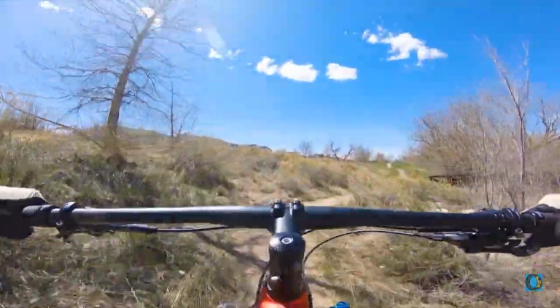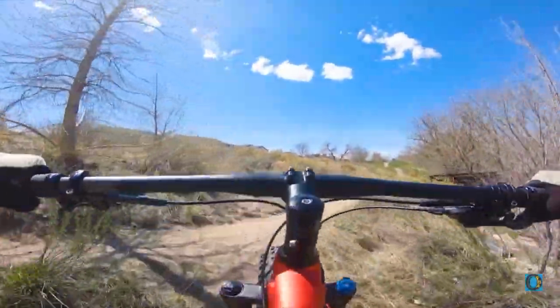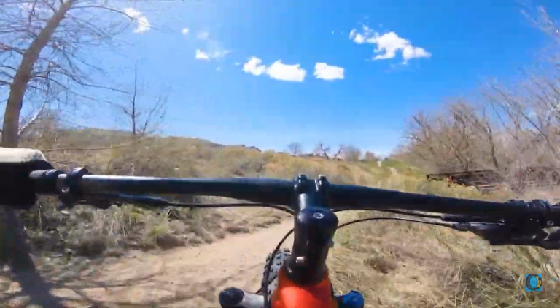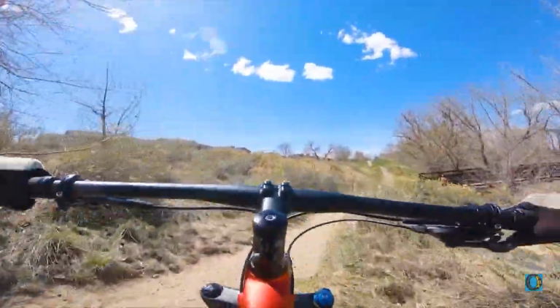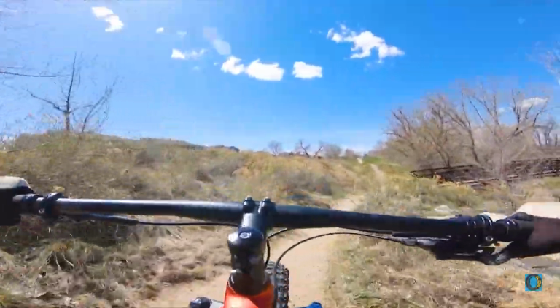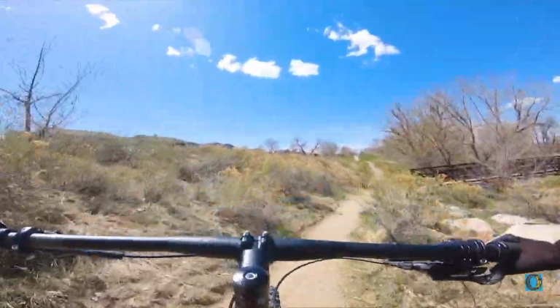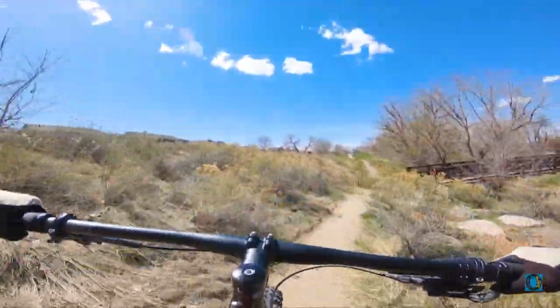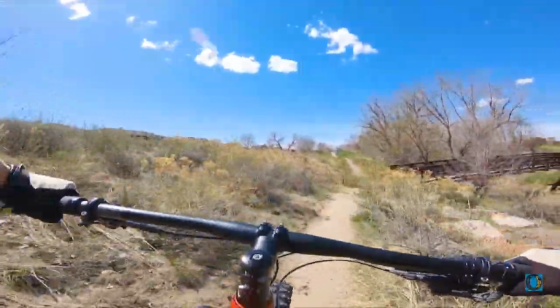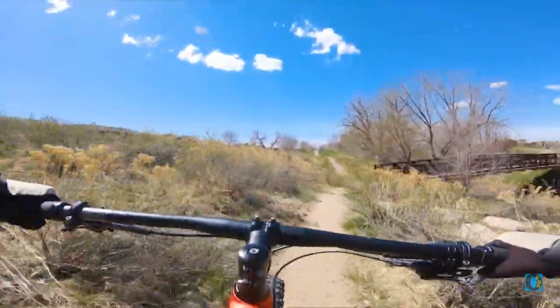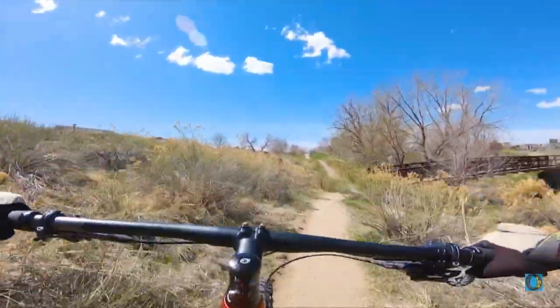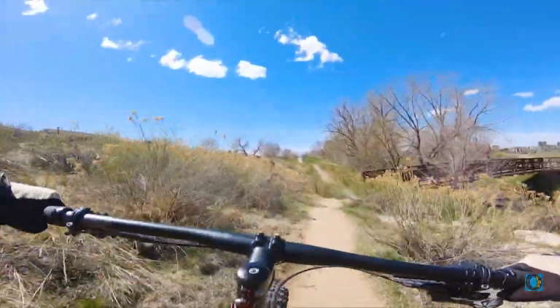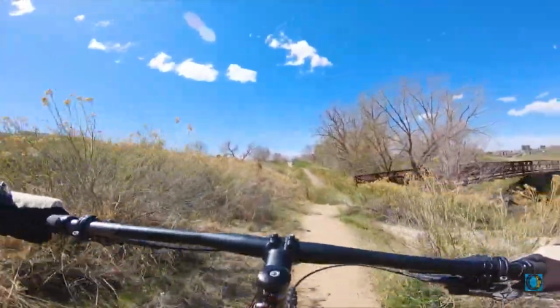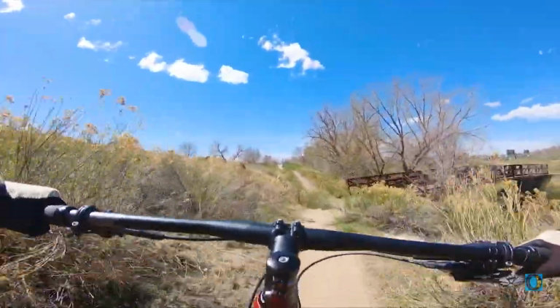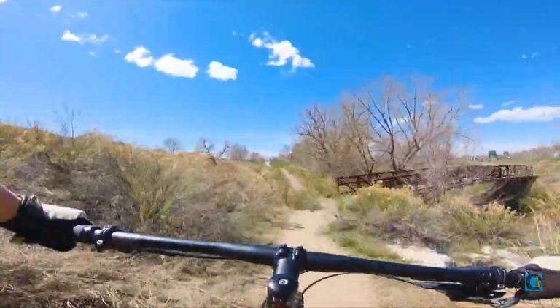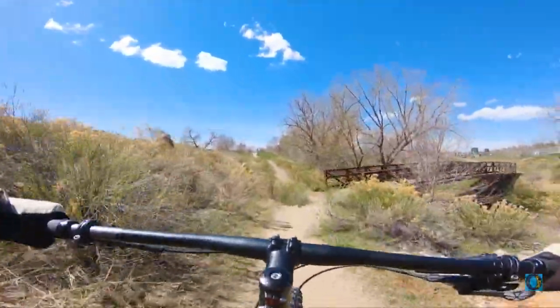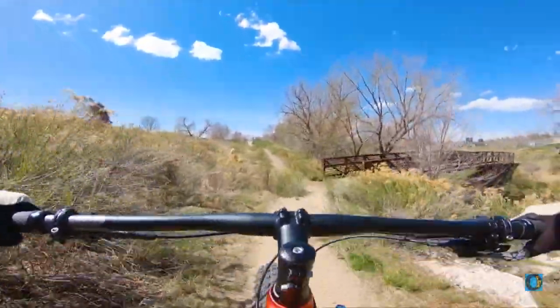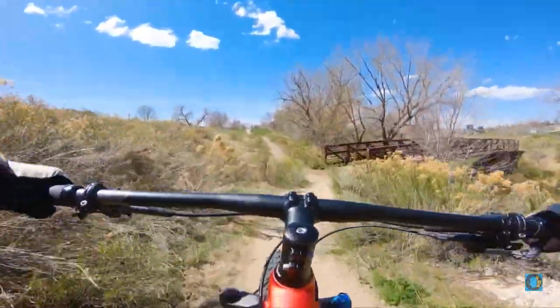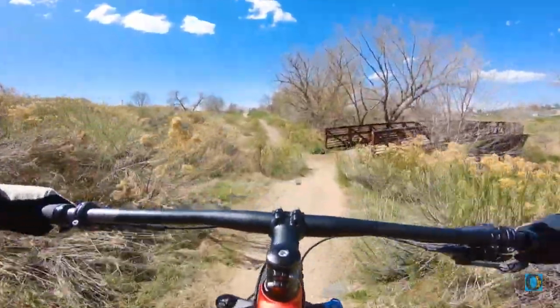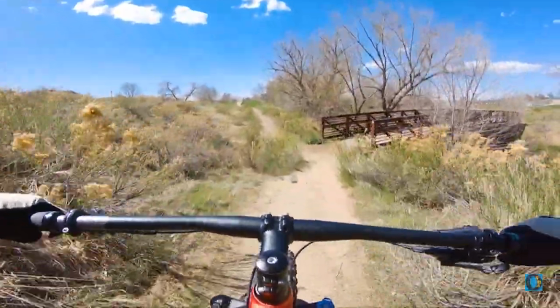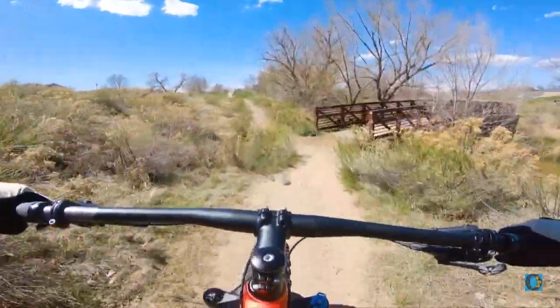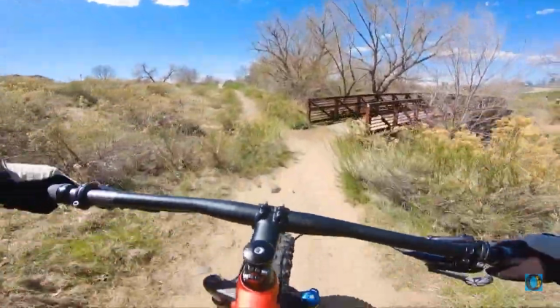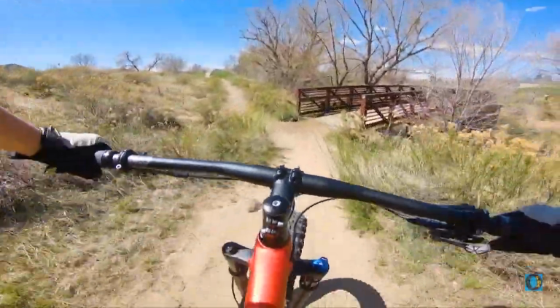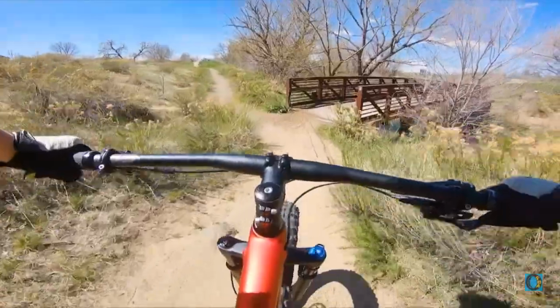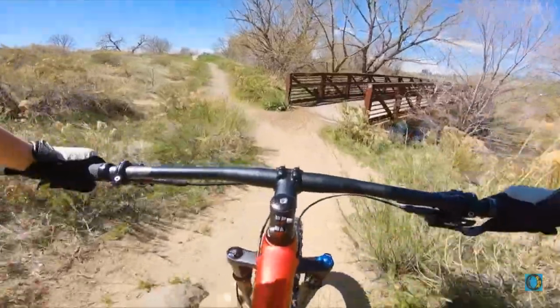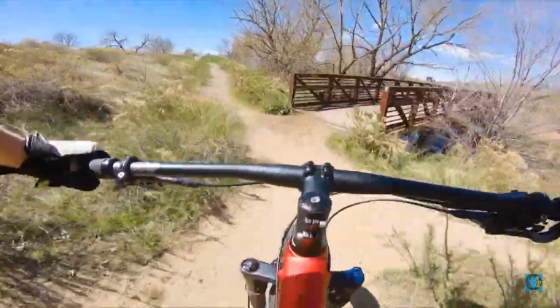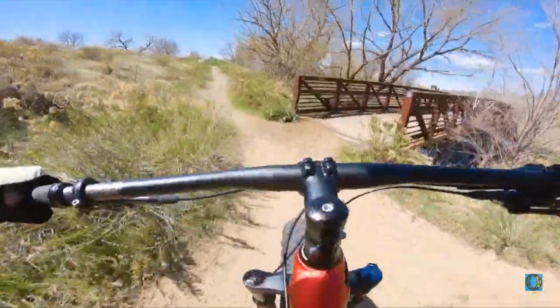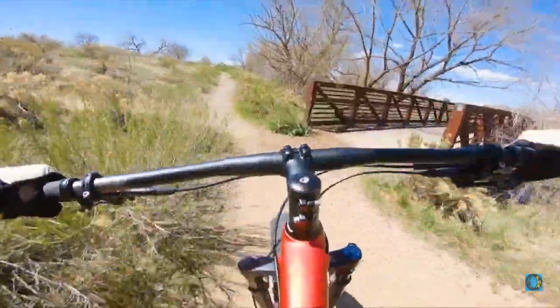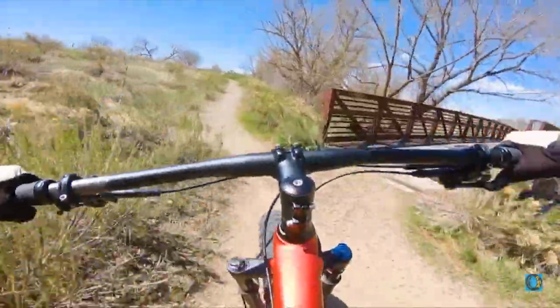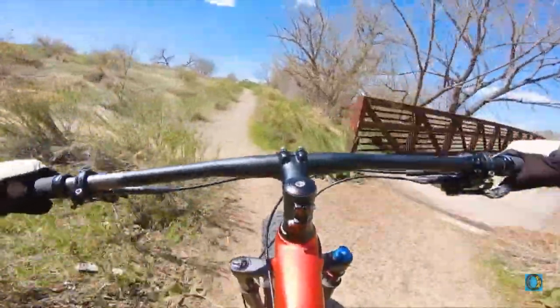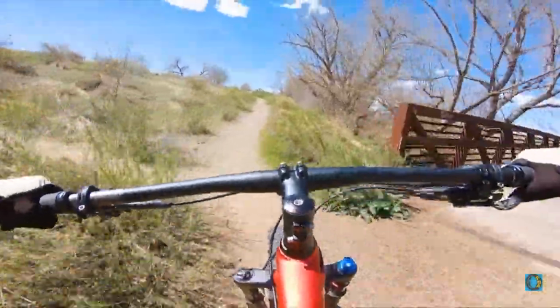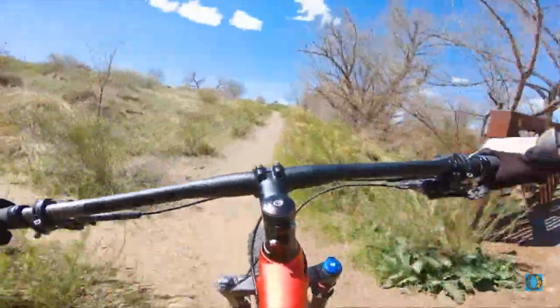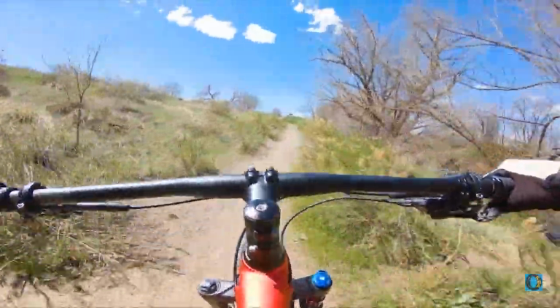Connecting trails. I don't know where I am, just sort of cruising along the trees.